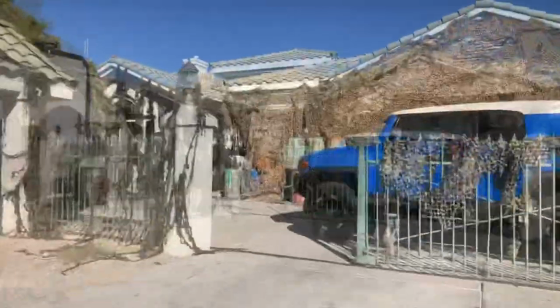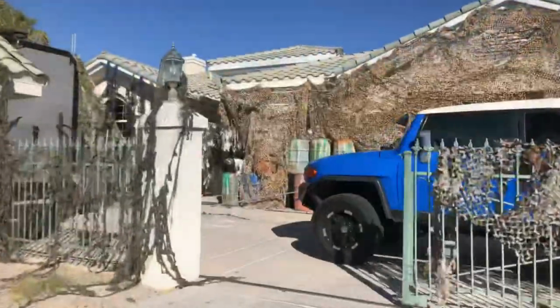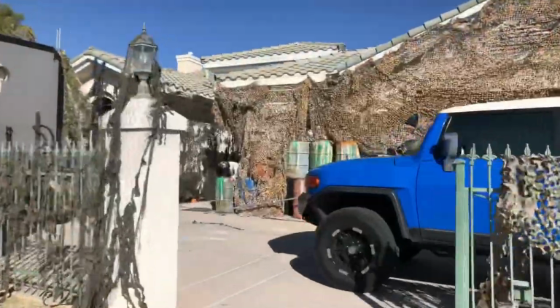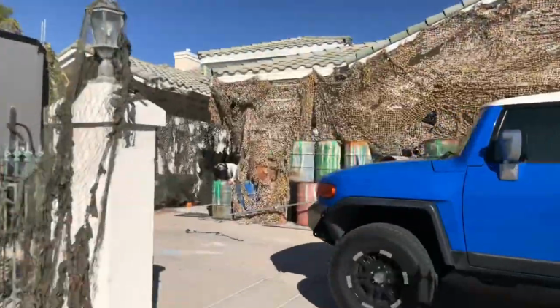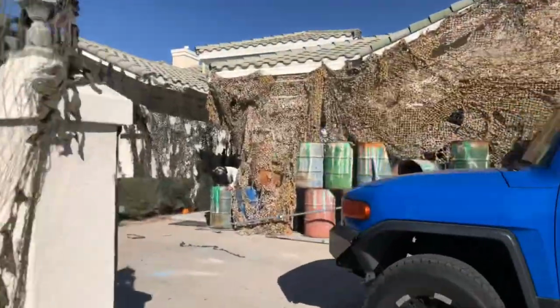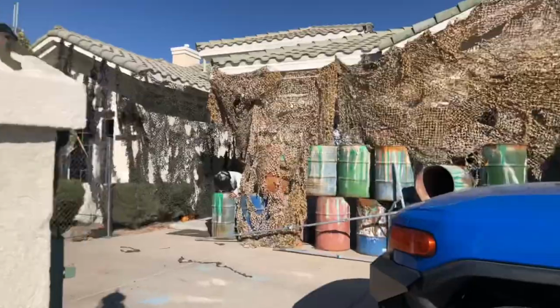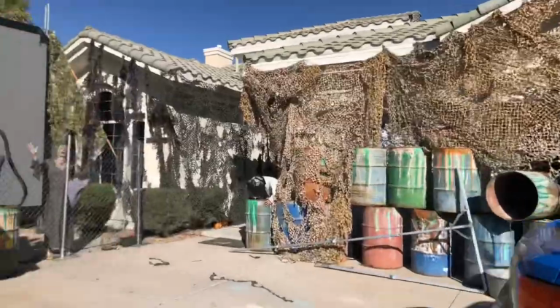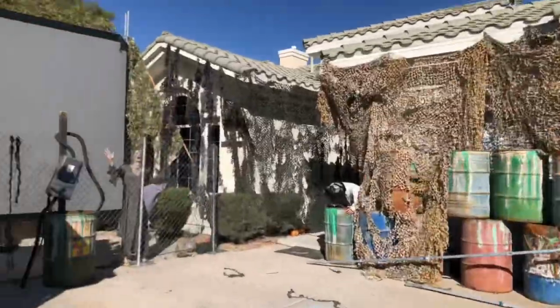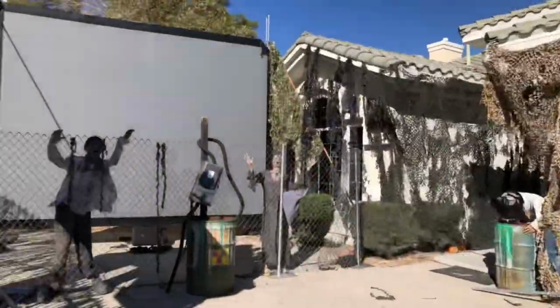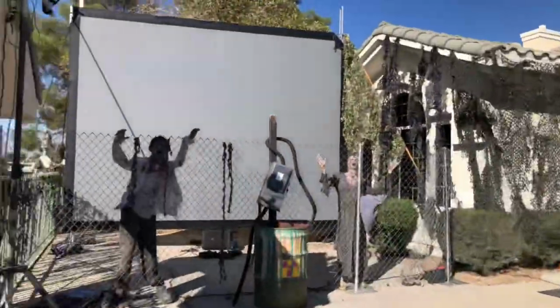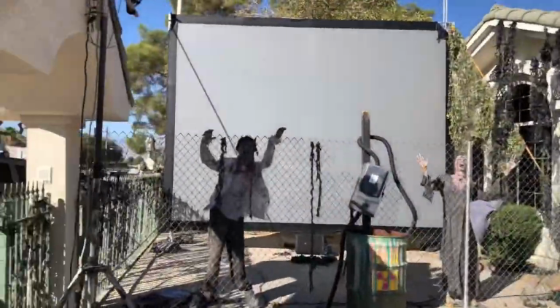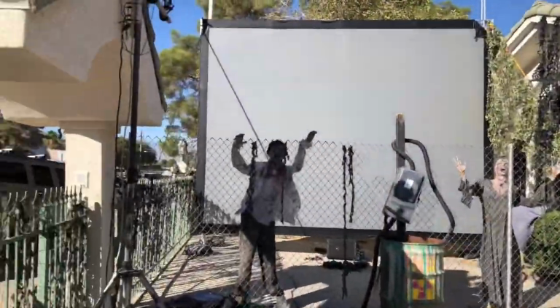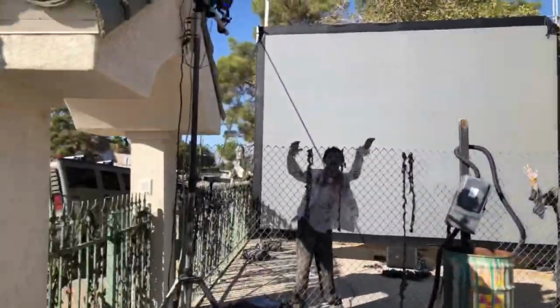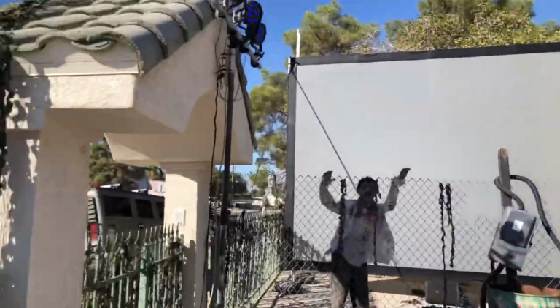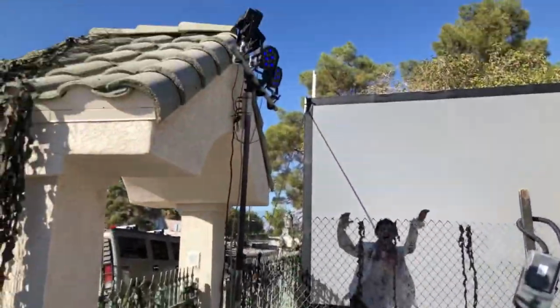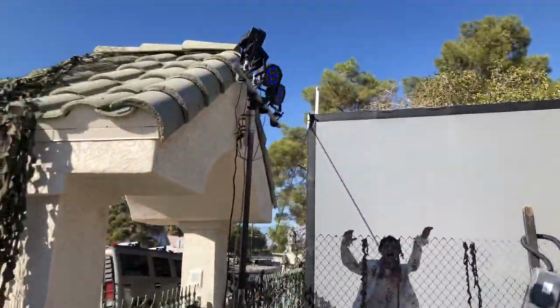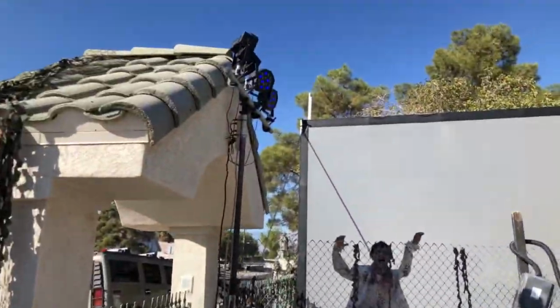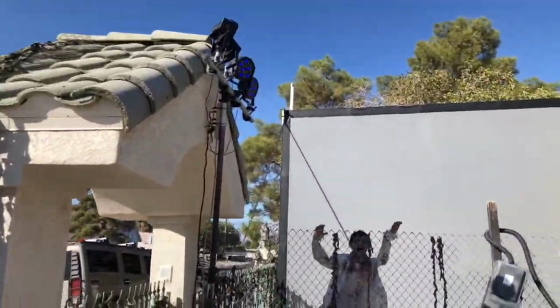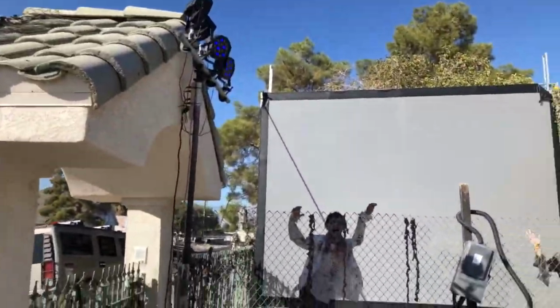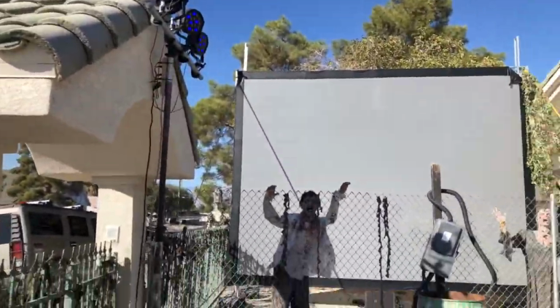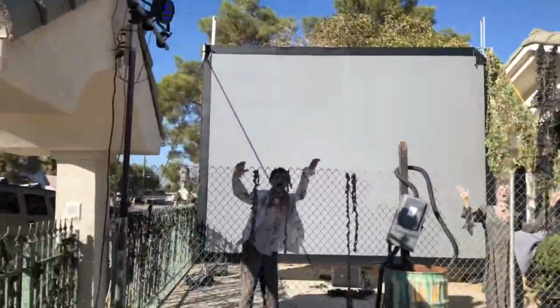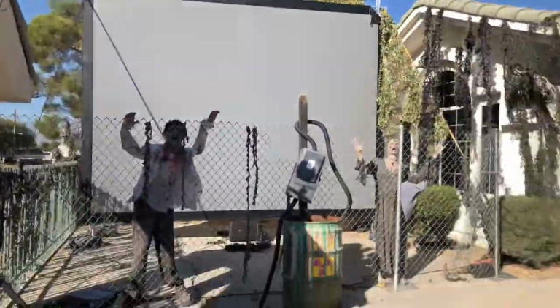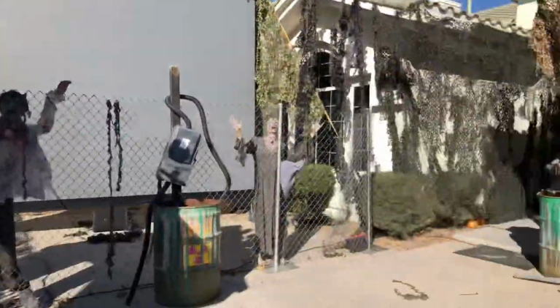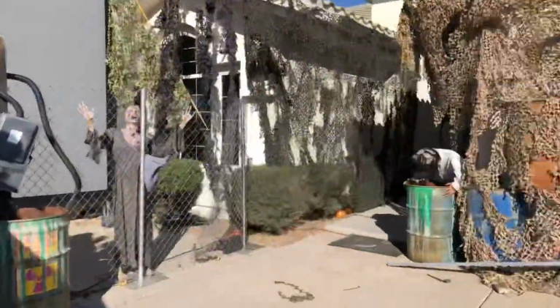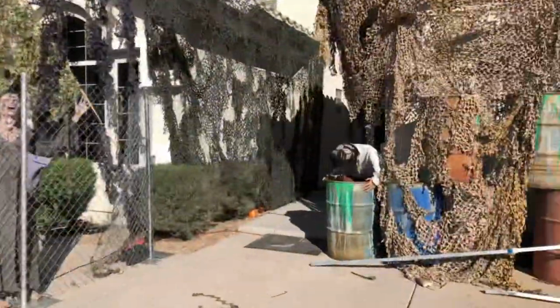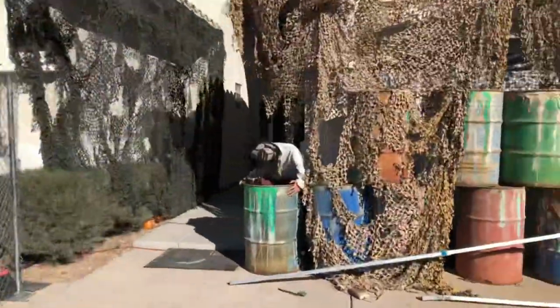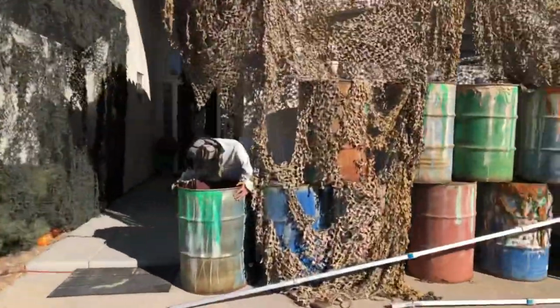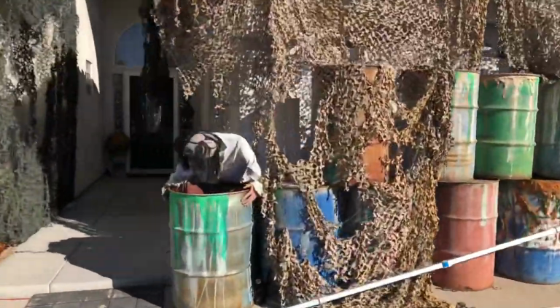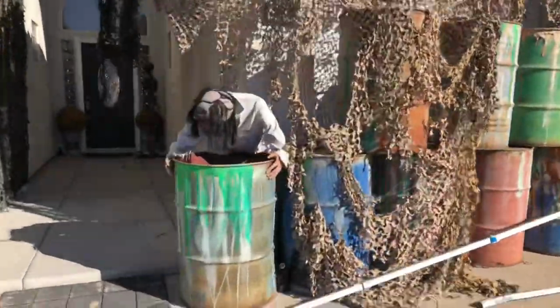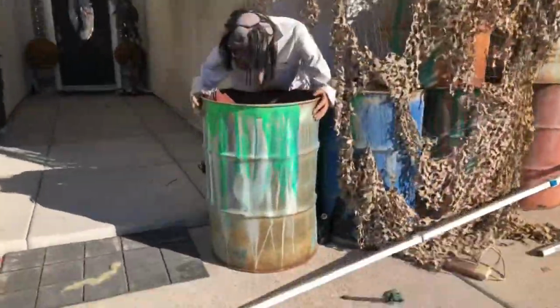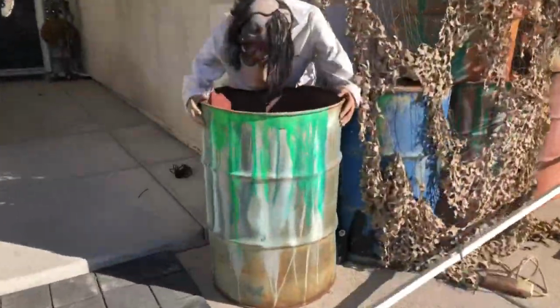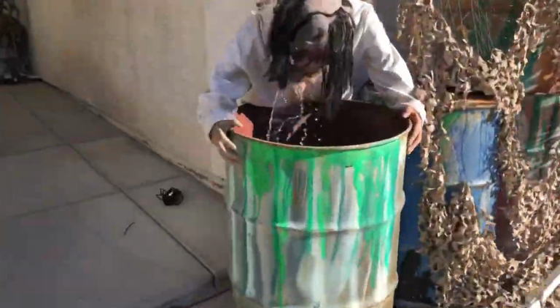Welcome! In this video, we are going to show you how we do our pumpkin patch and shooting gallery.